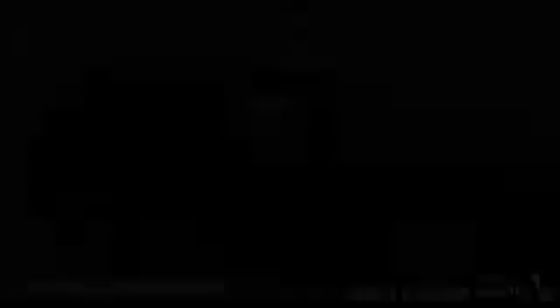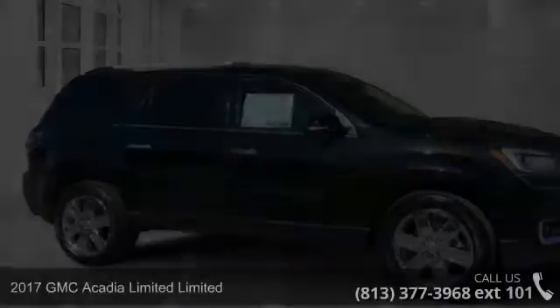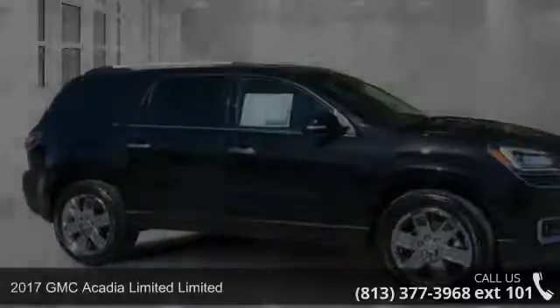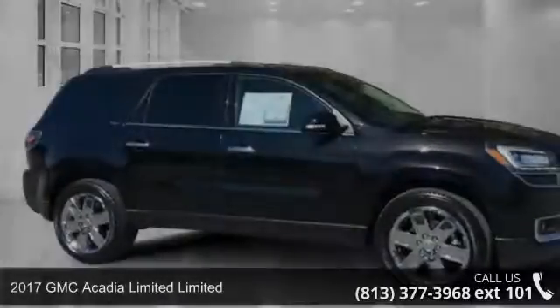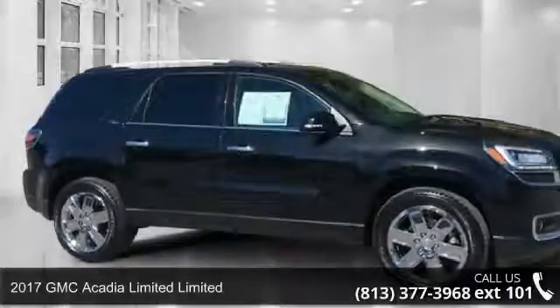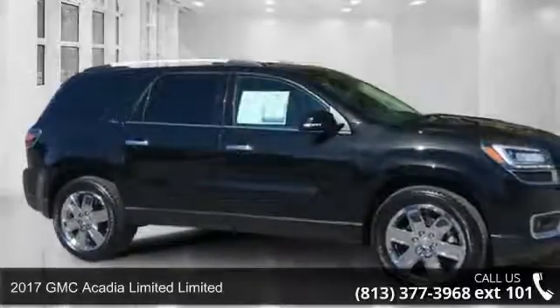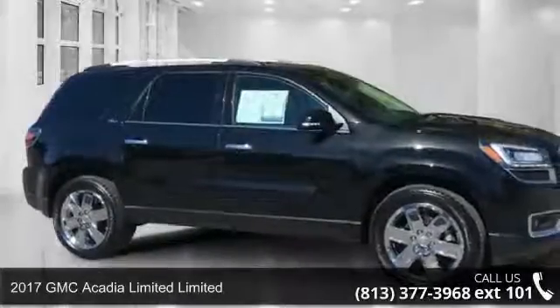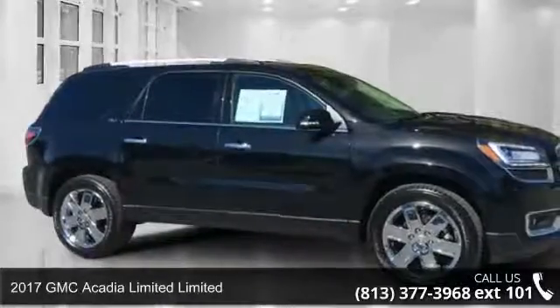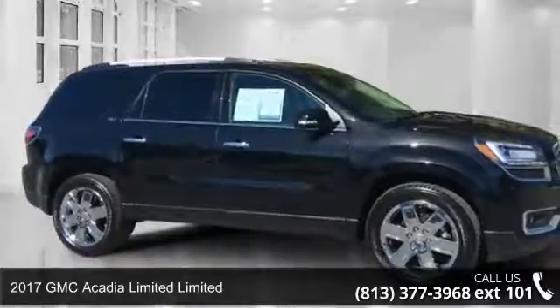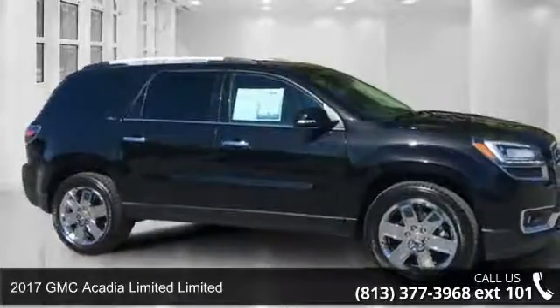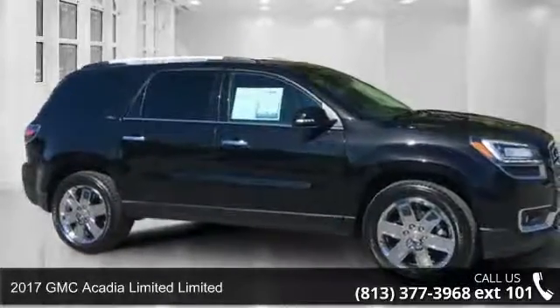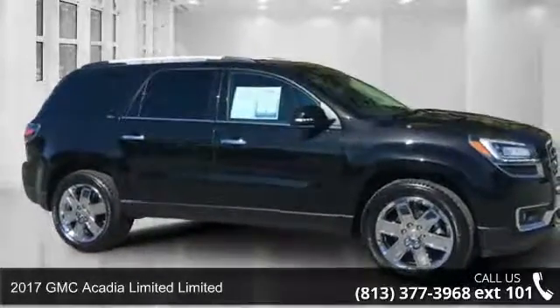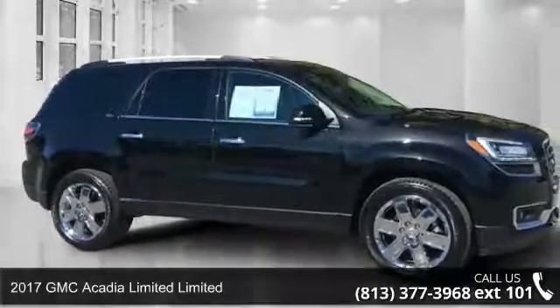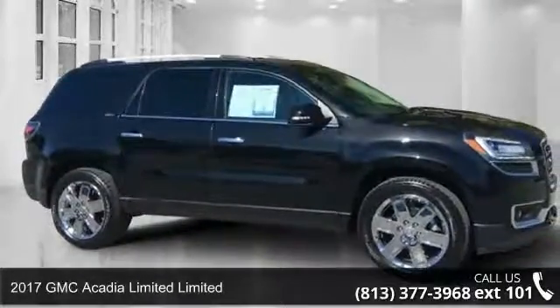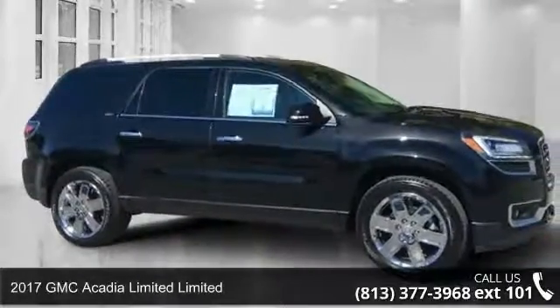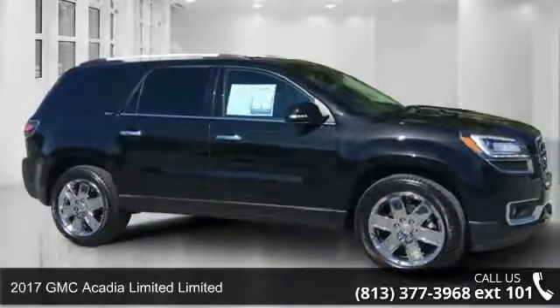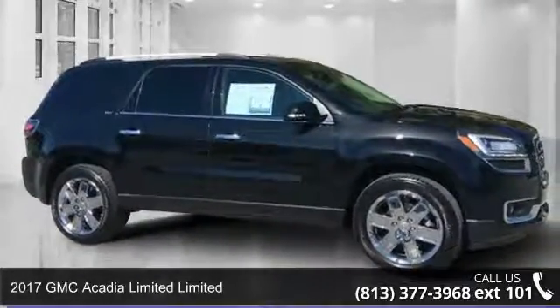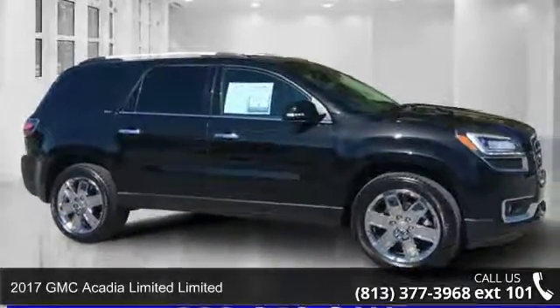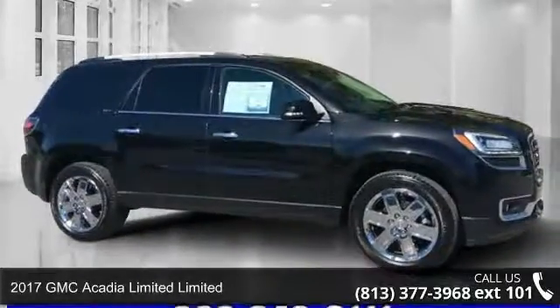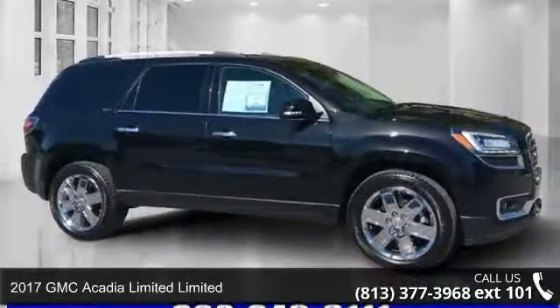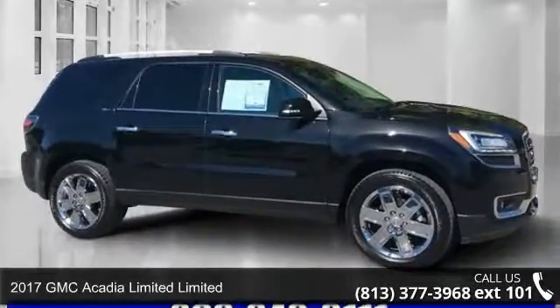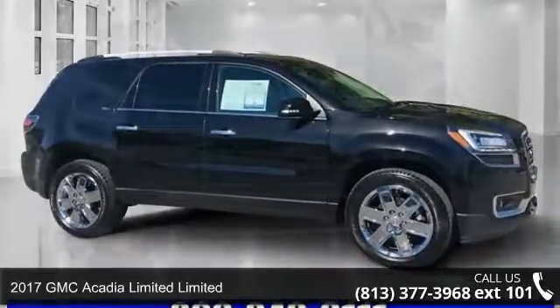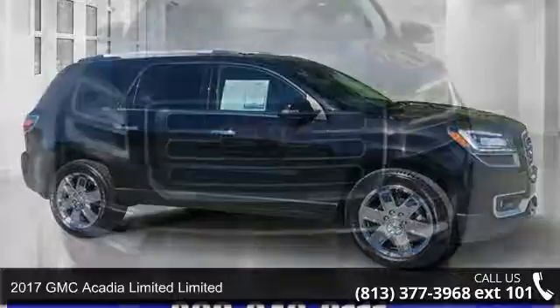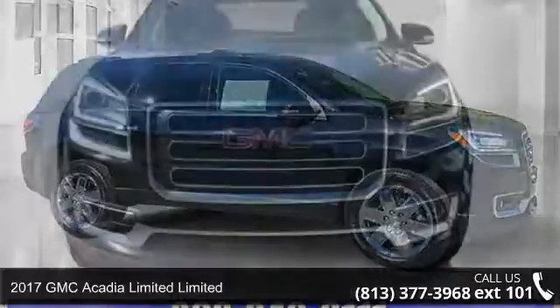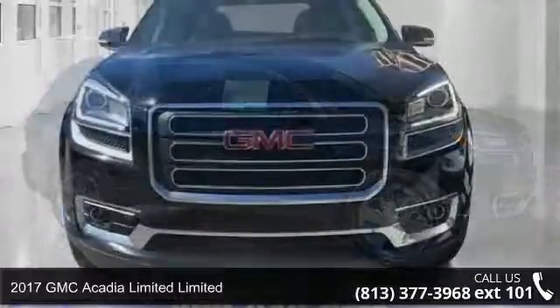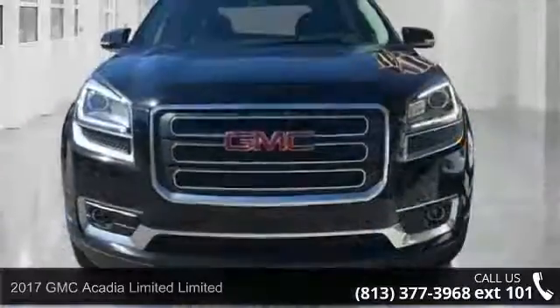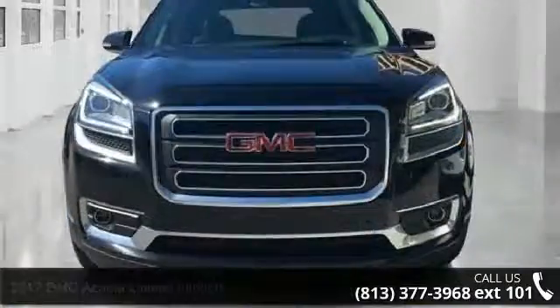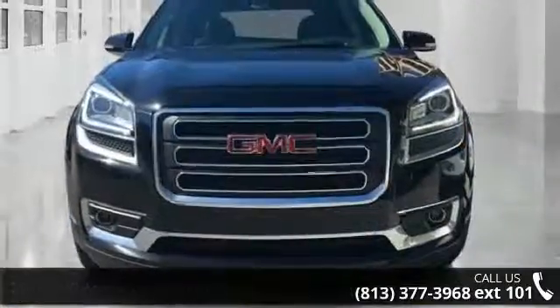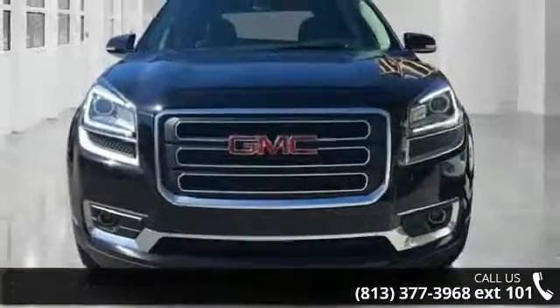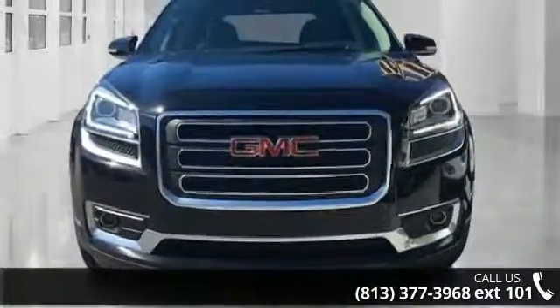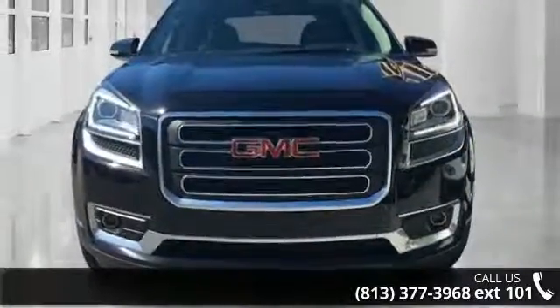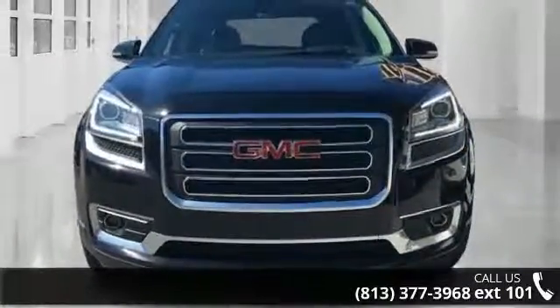Check out this 2017 GMC Acadia Ltd. If you are looking for an automobile with great features, look no further.